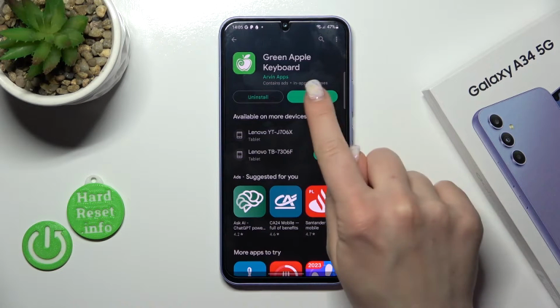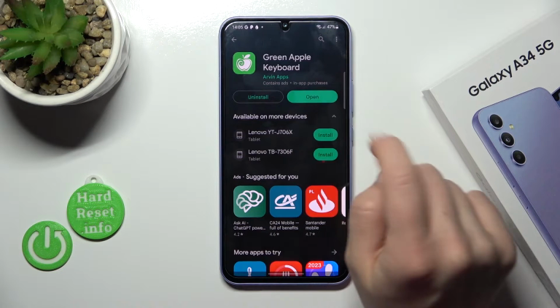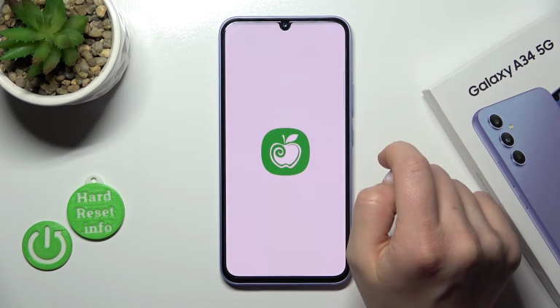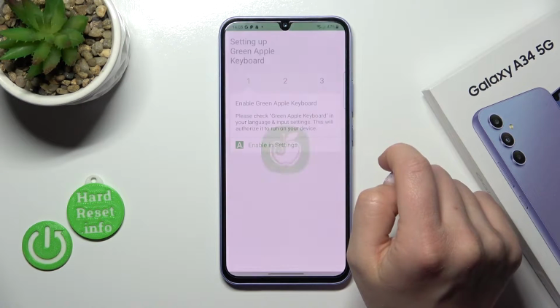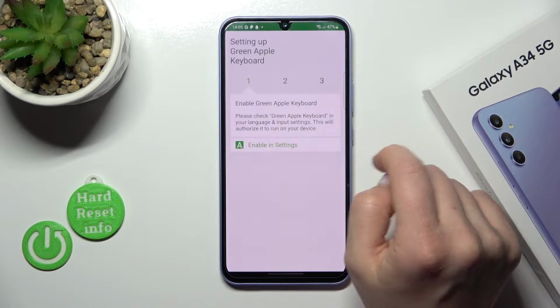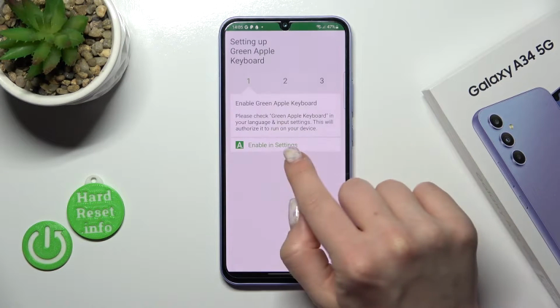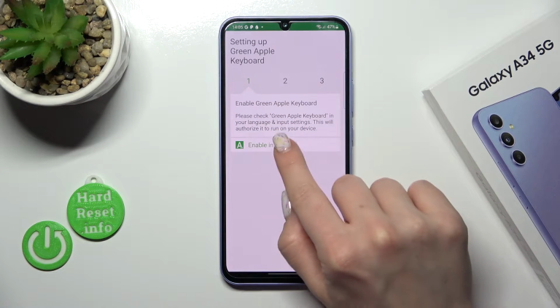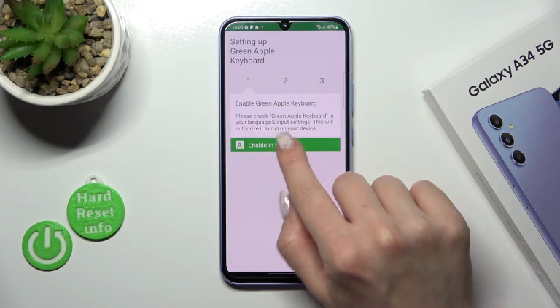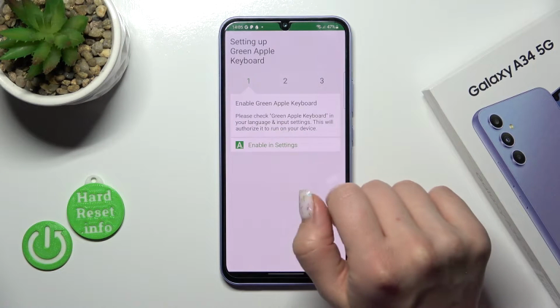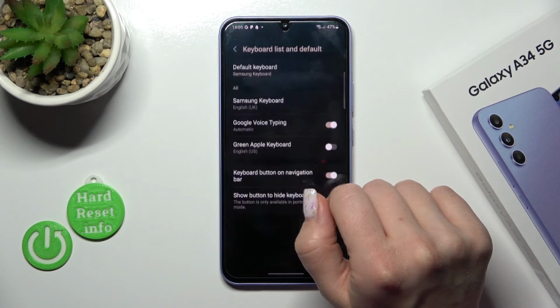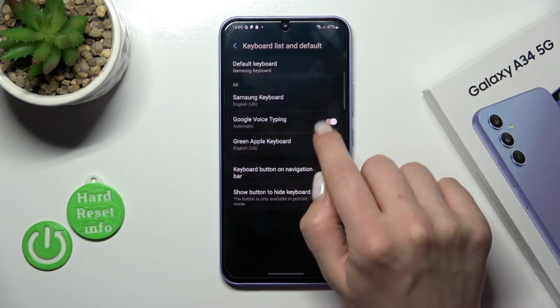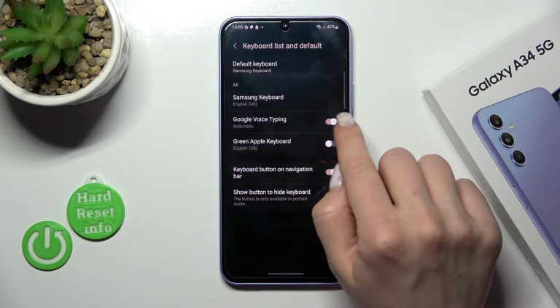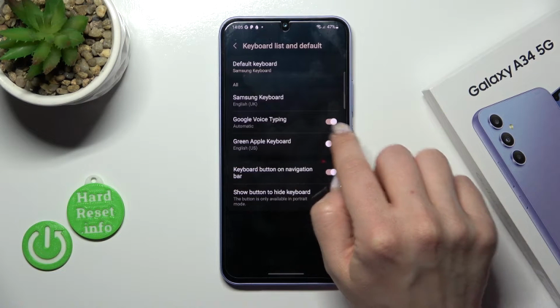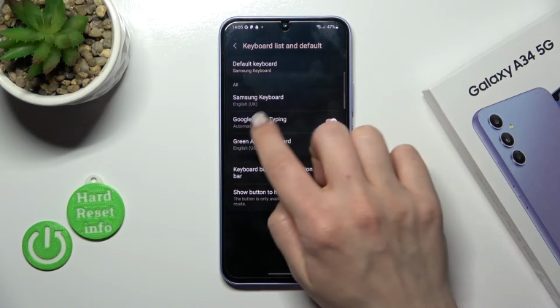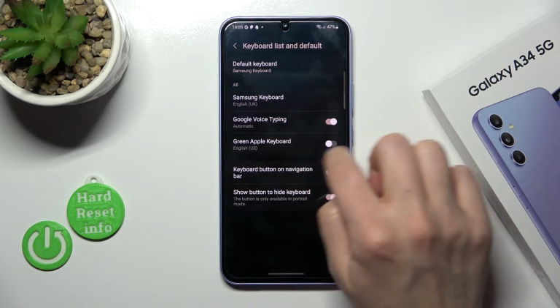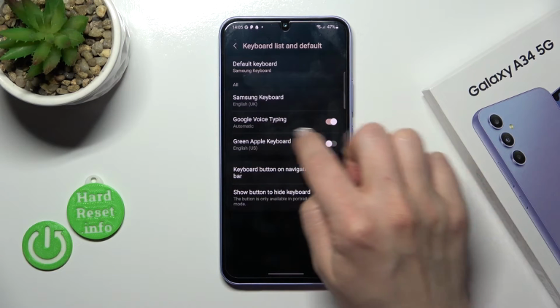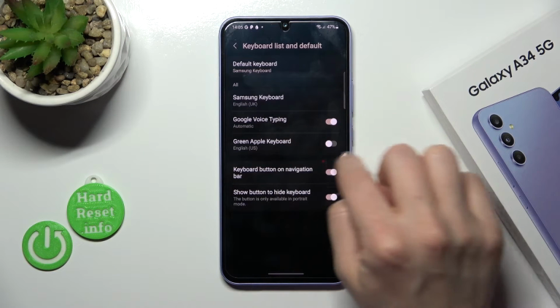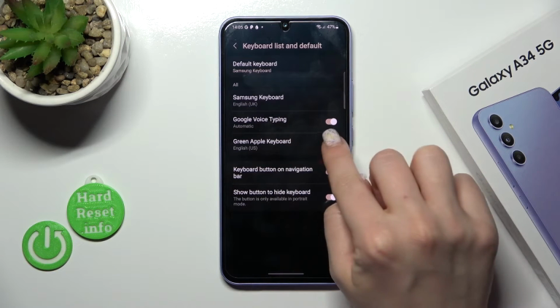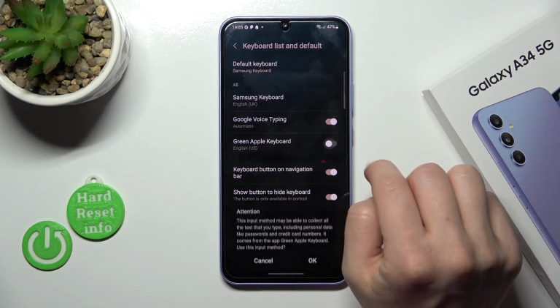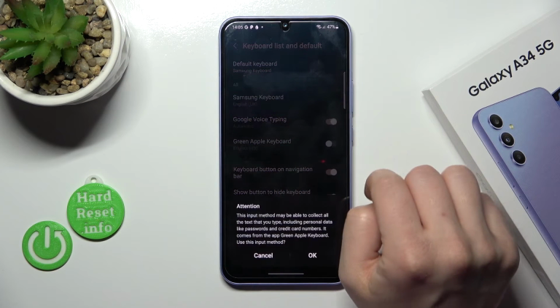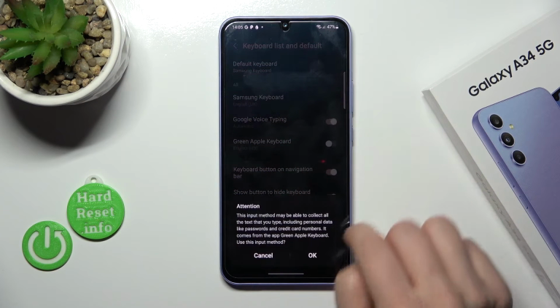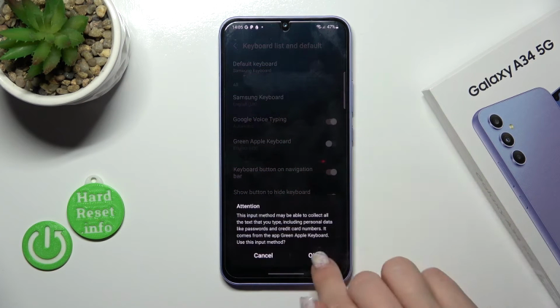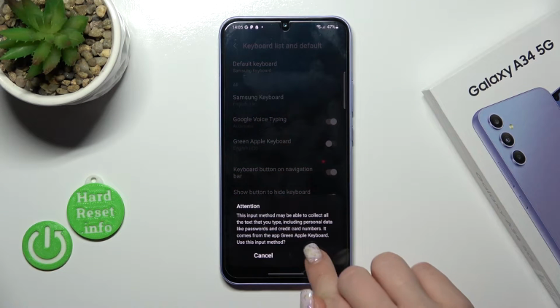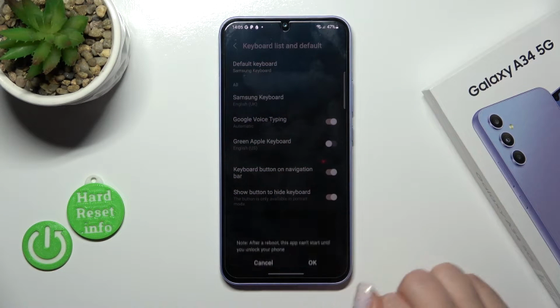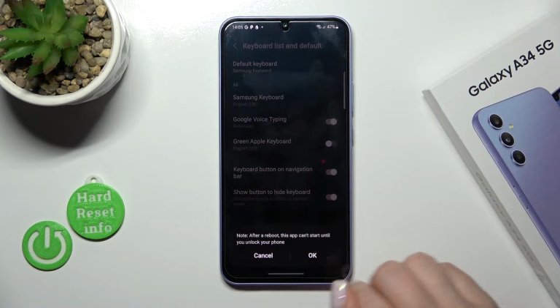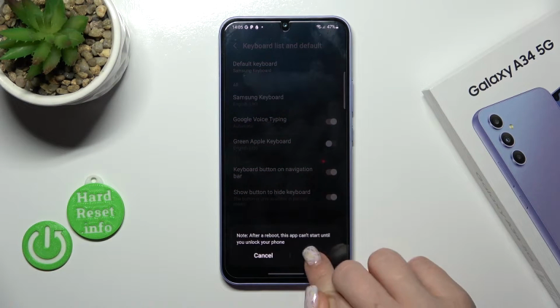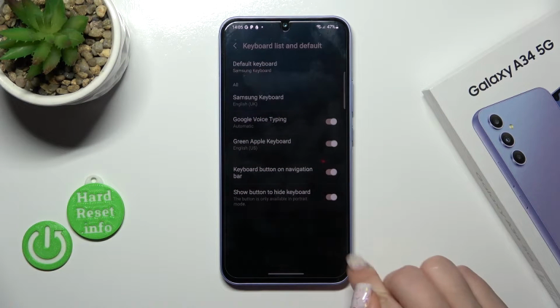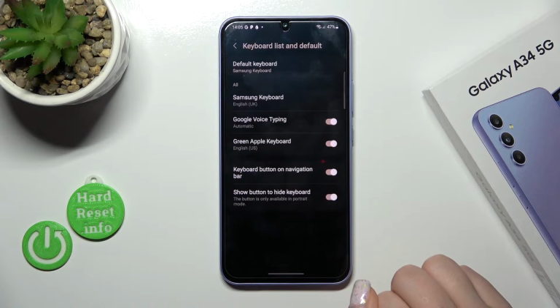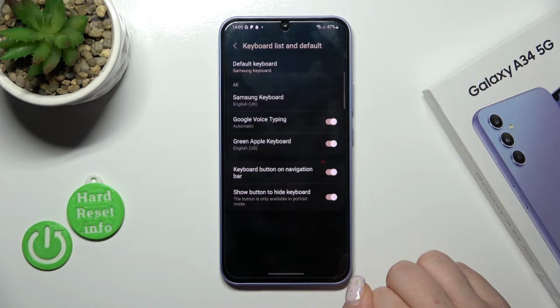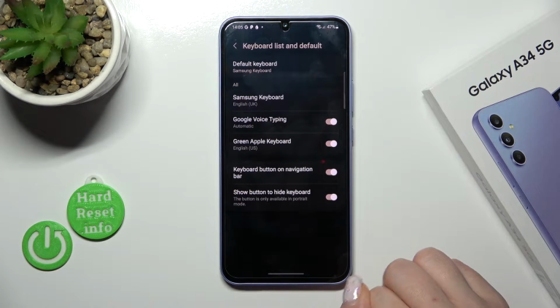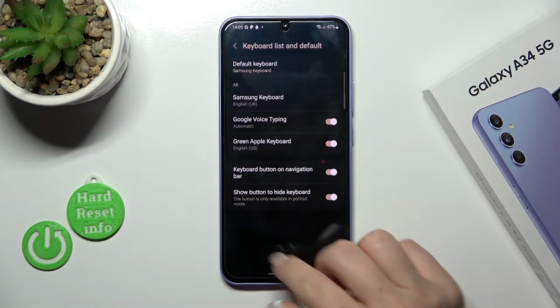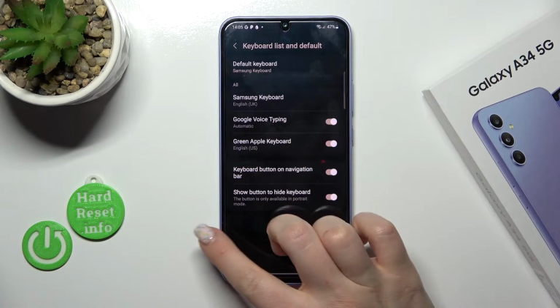After that, tap to open the app, click Enabling Settings and near Green Apple Keyboard, click once on the switcher and tap twice to OK.